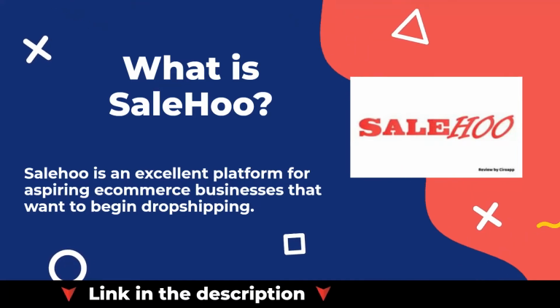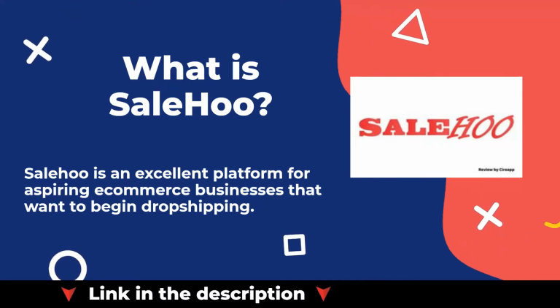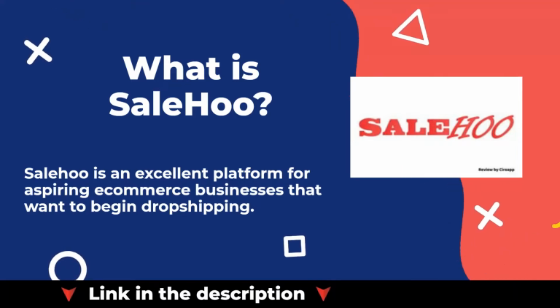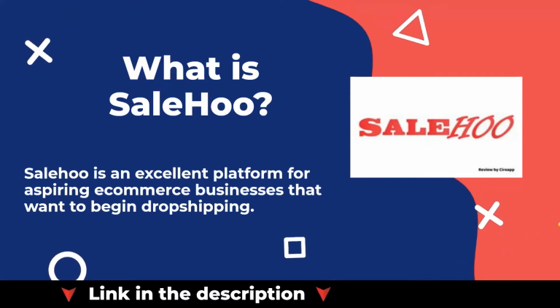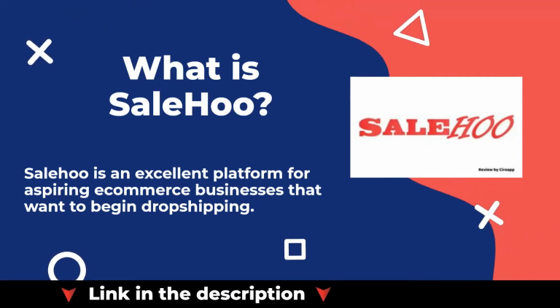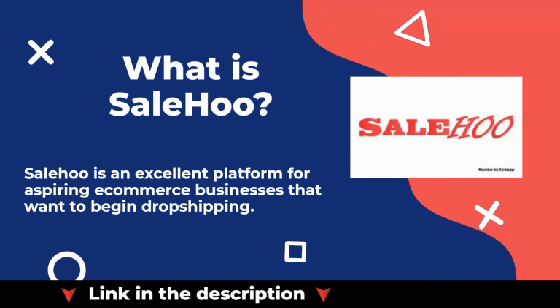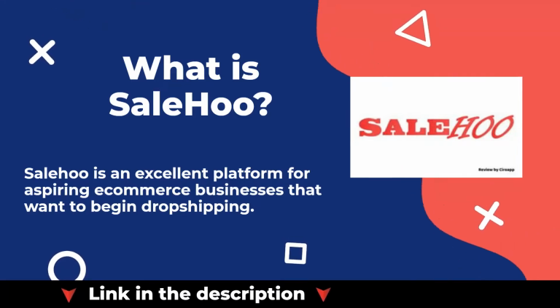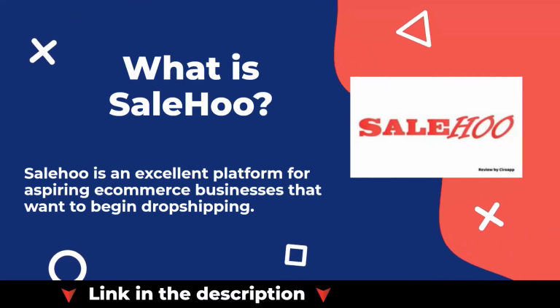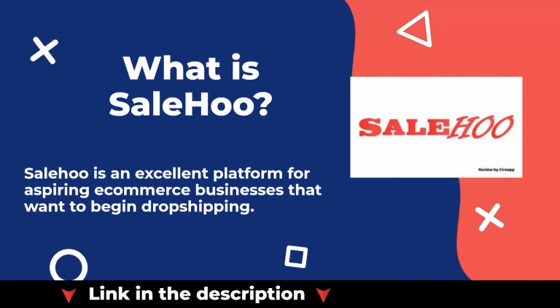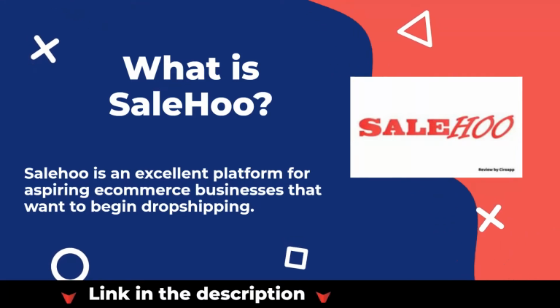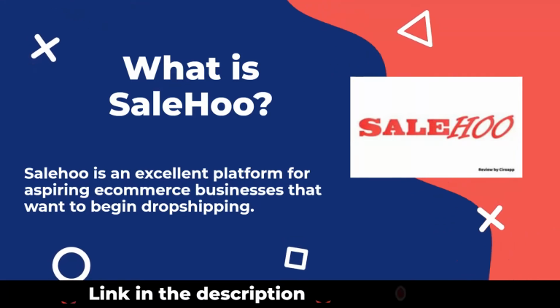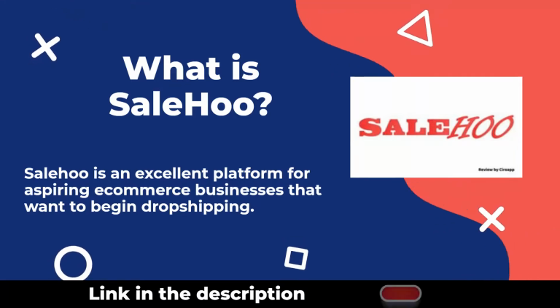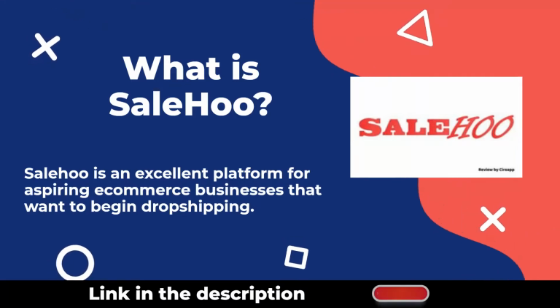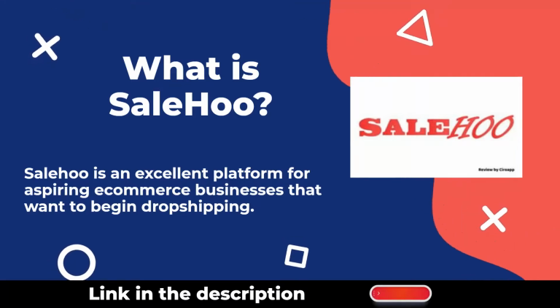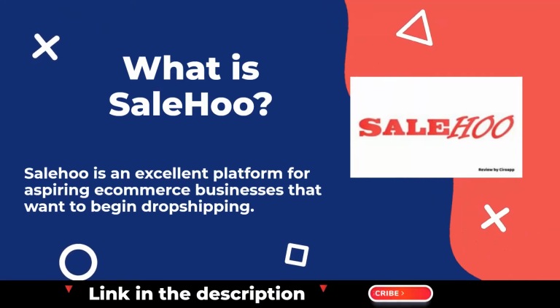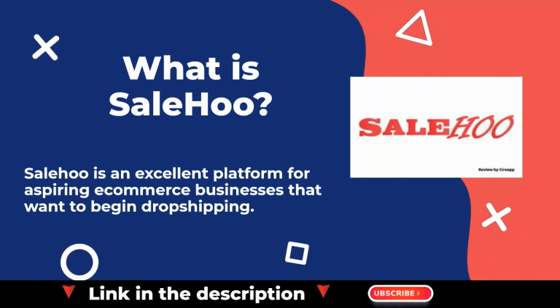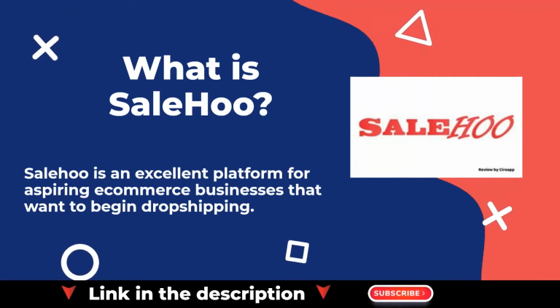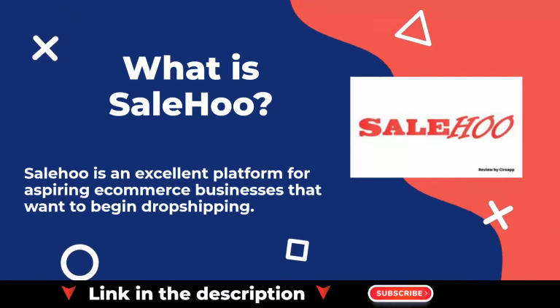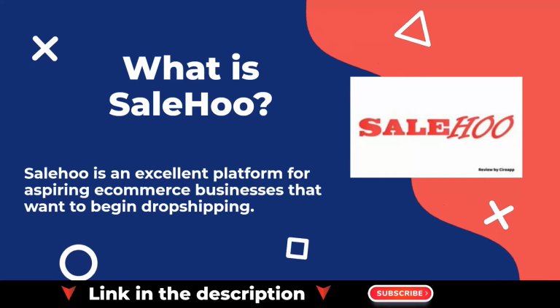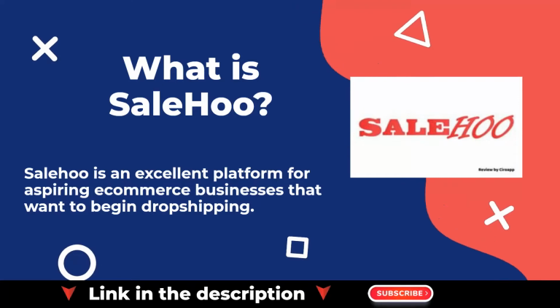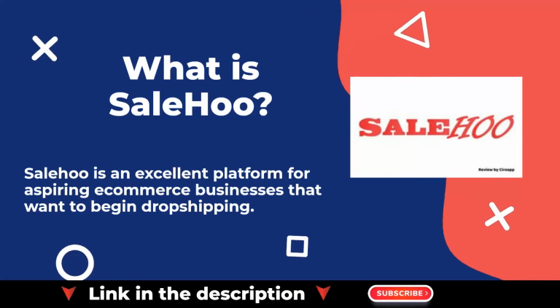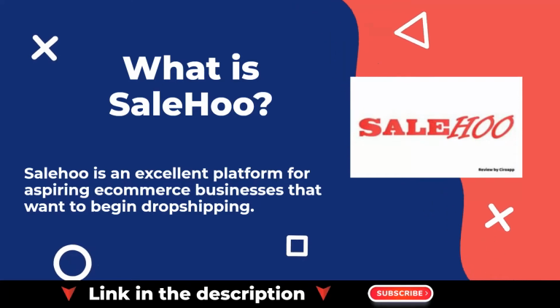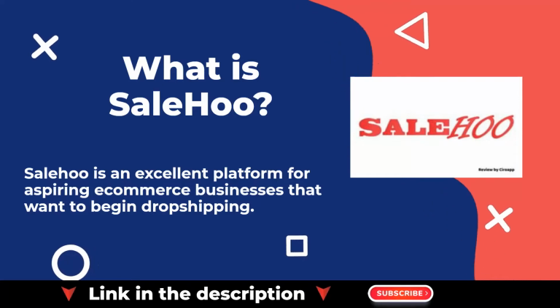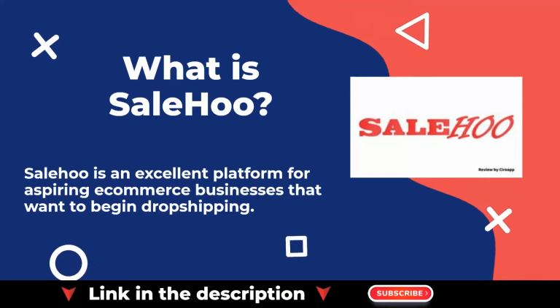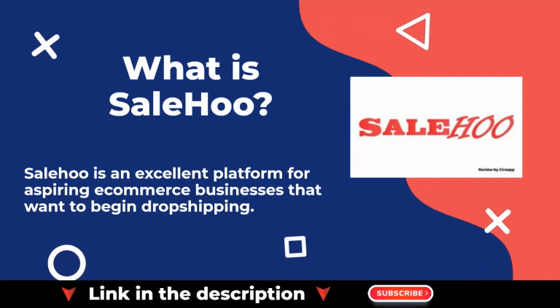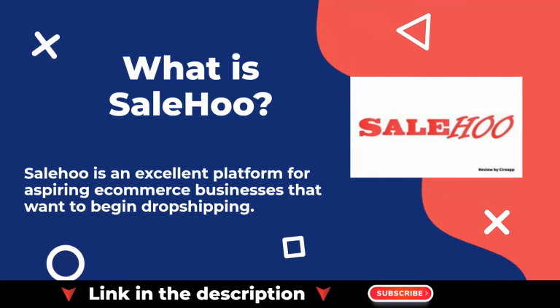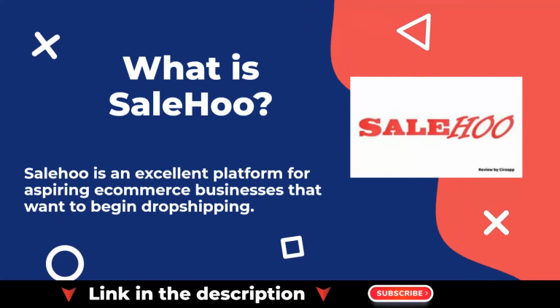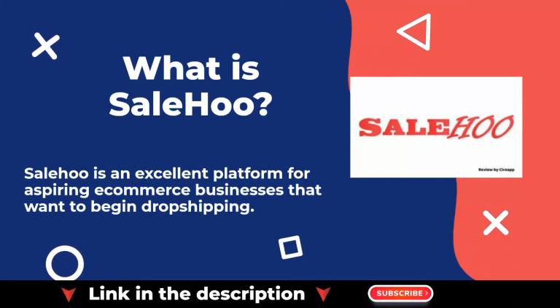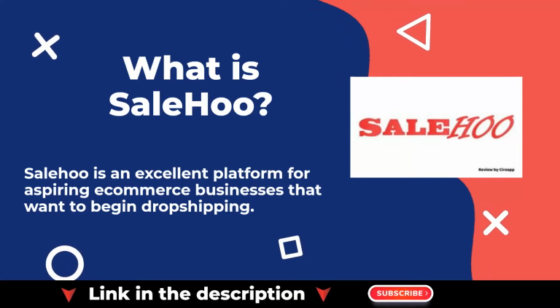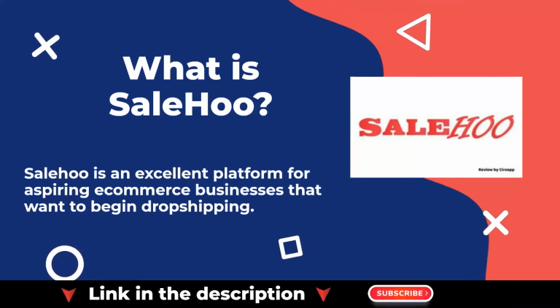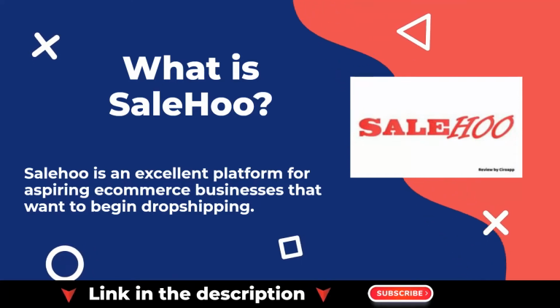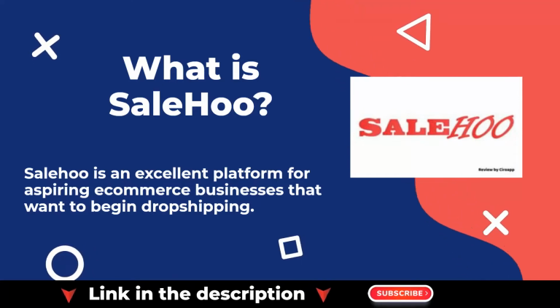SaleHoo is an excellent platform for aspiring e-commerce businesses that want to begin dropshipping.